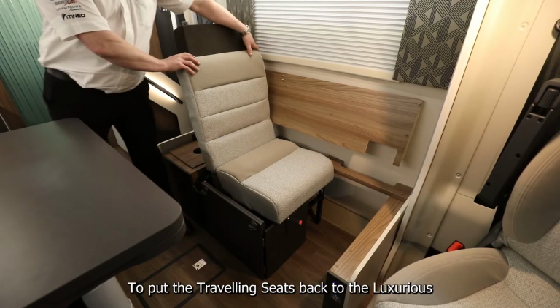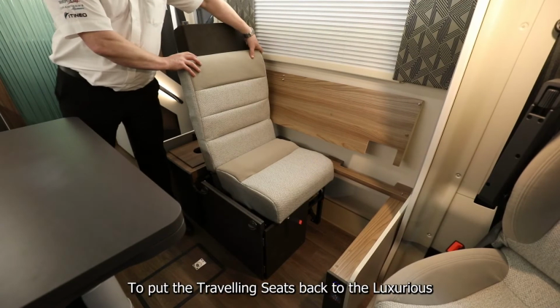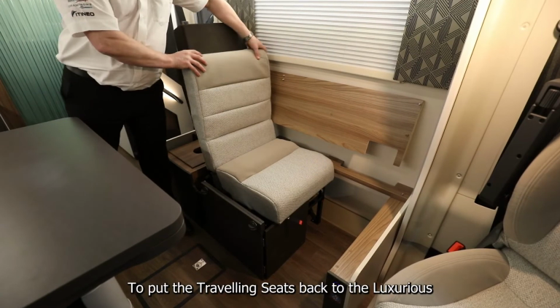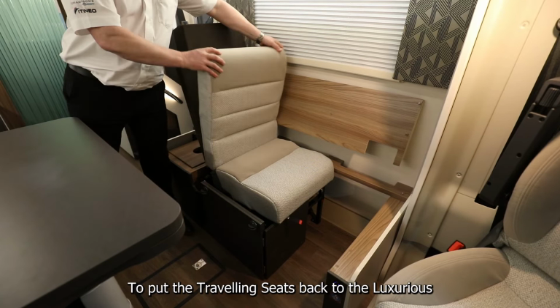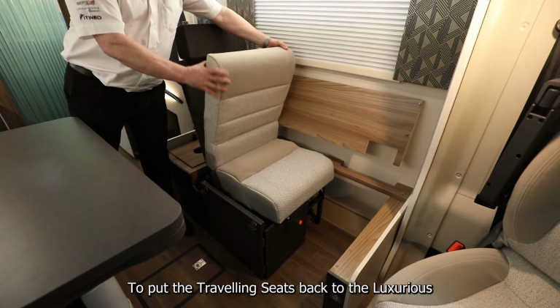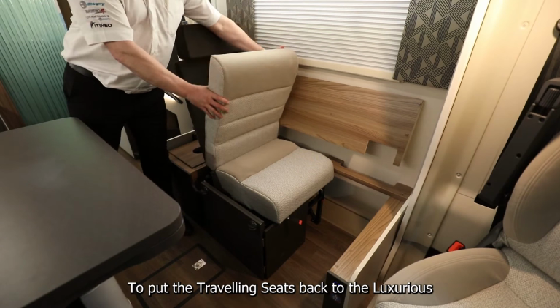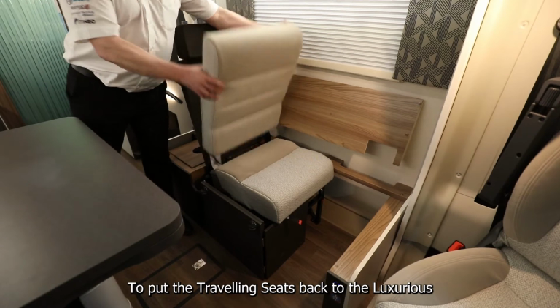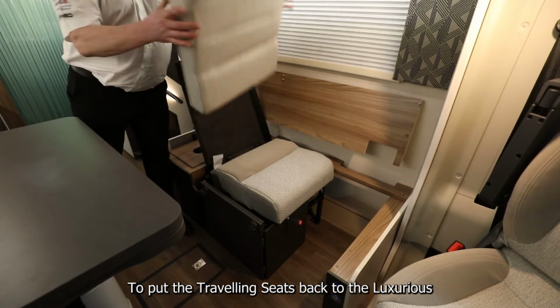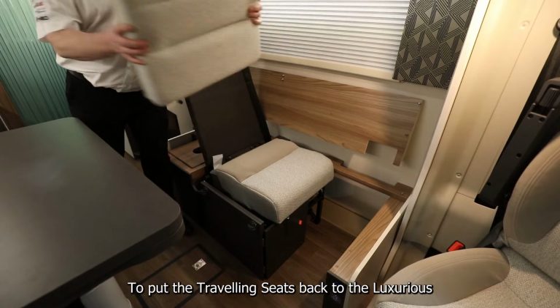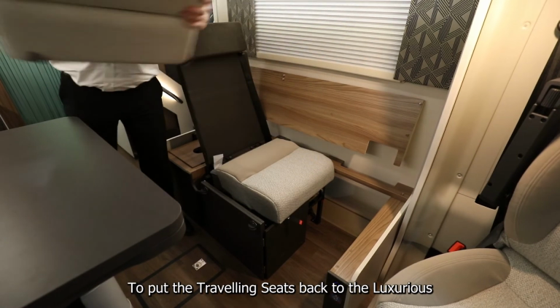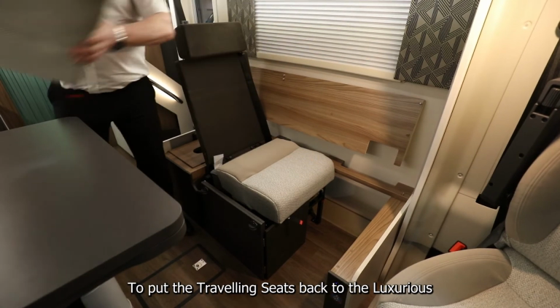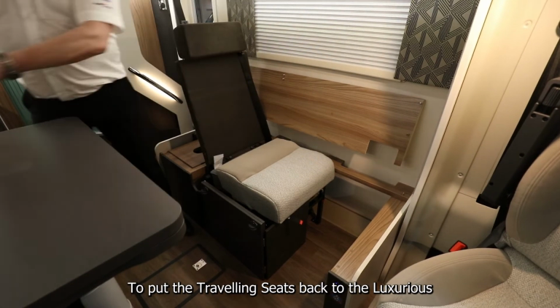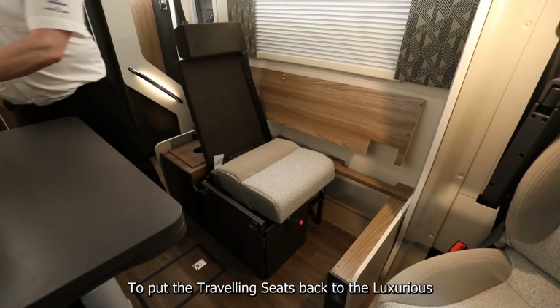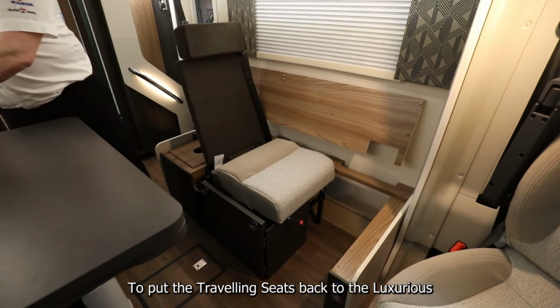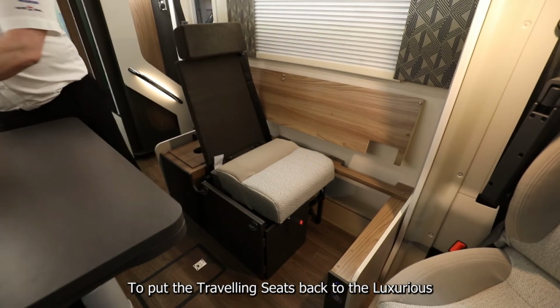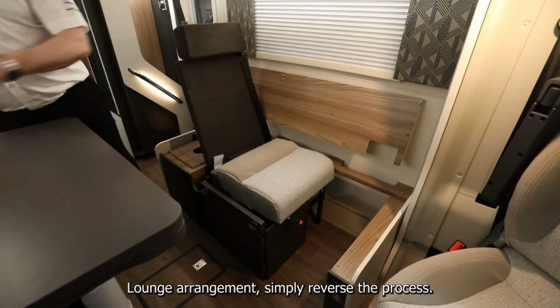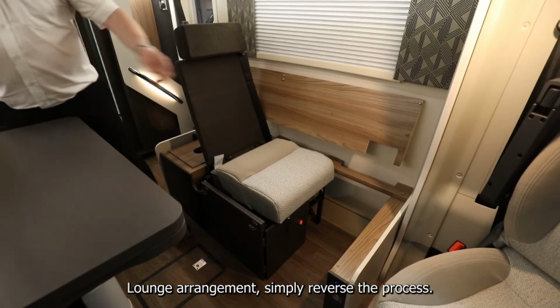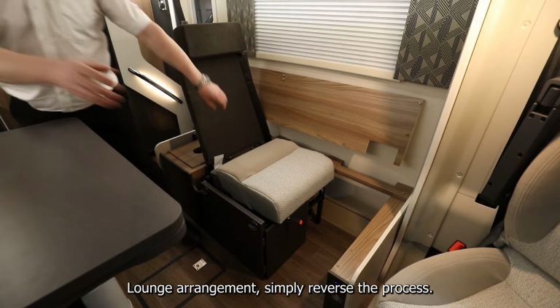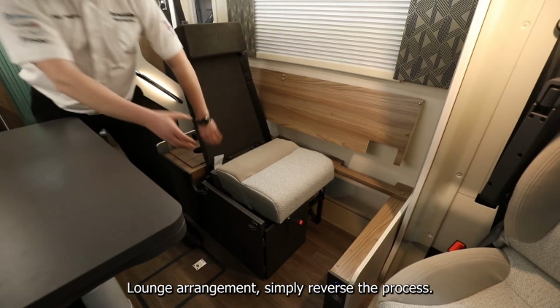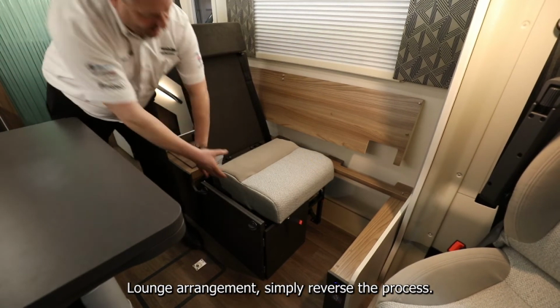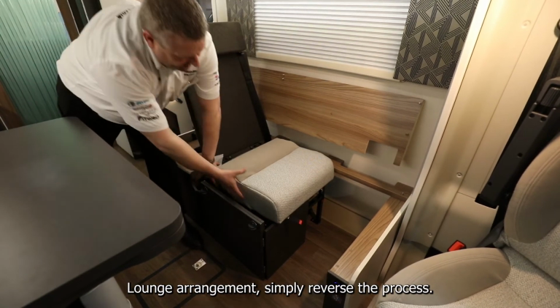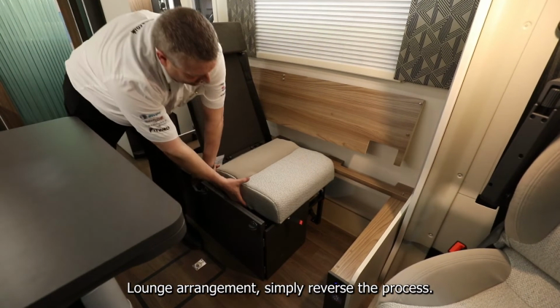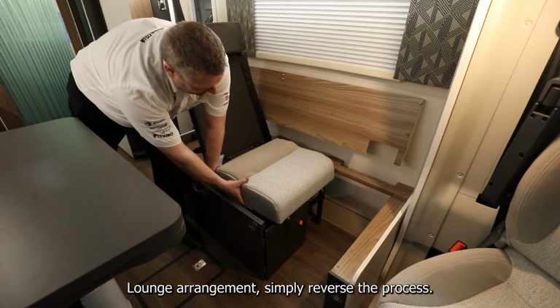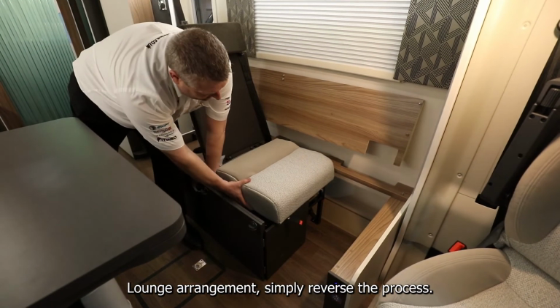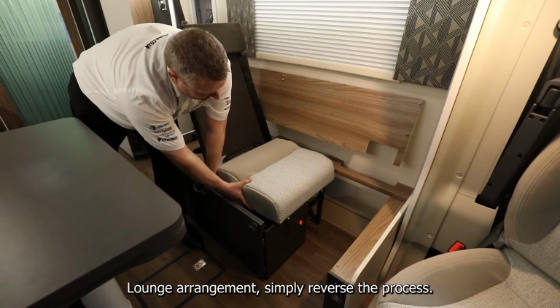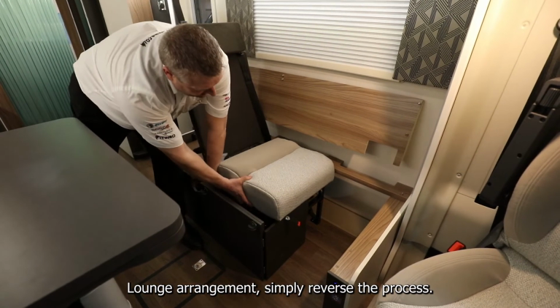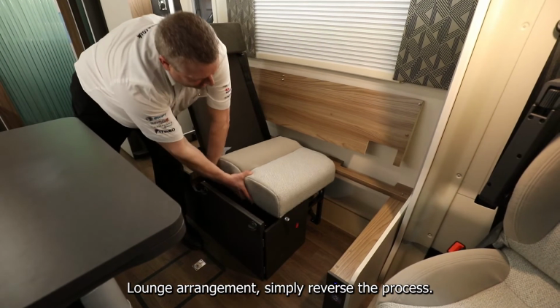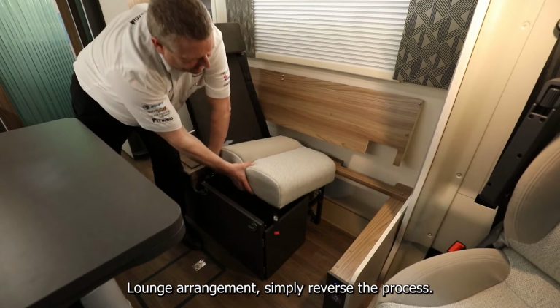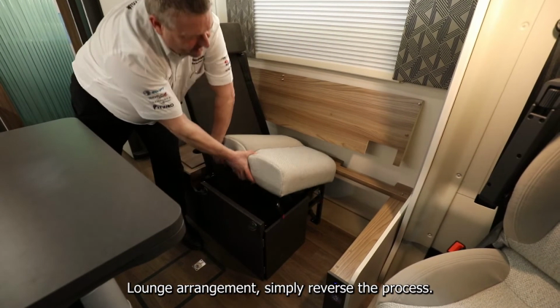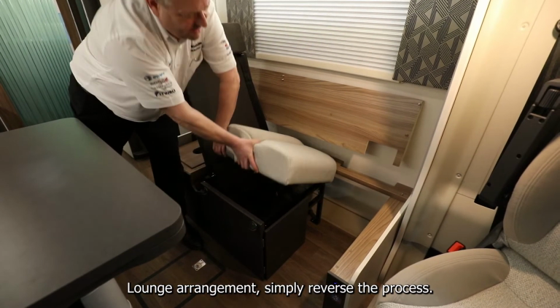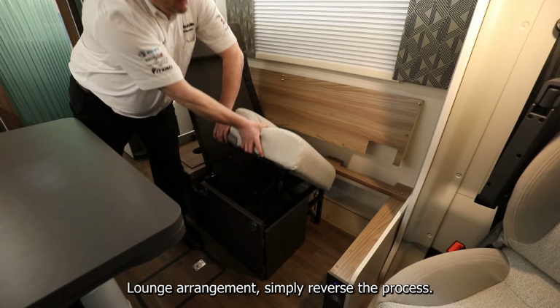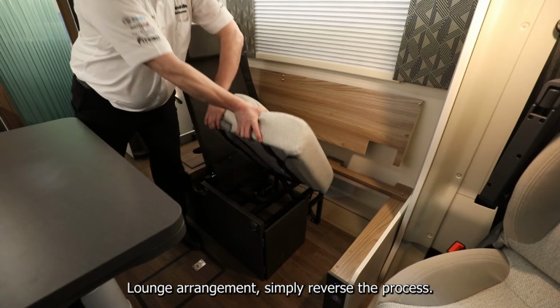To put the travelling seats back to the luxurious lounge arrangement, simply reverse the process.